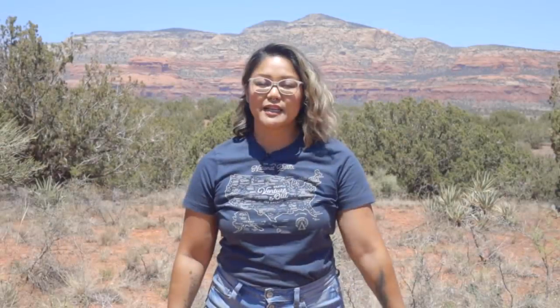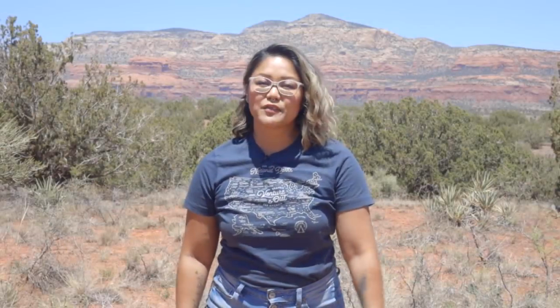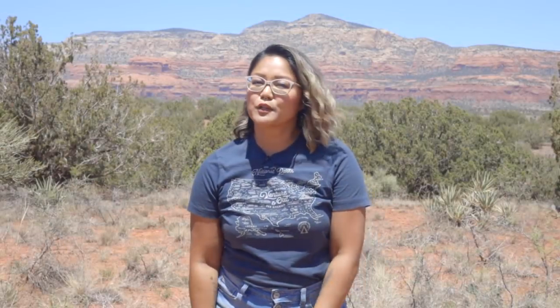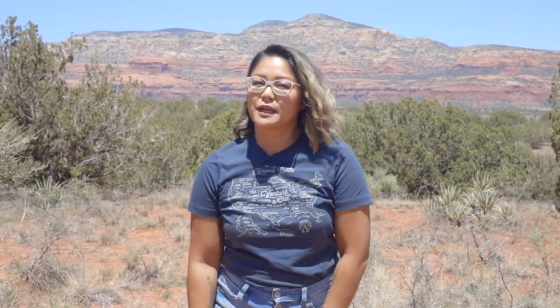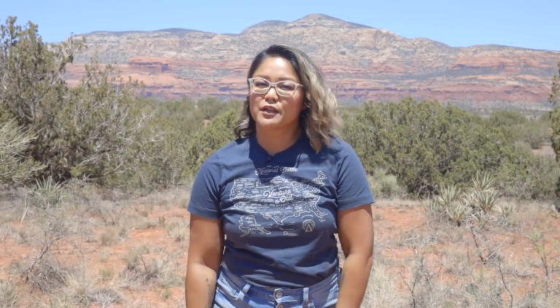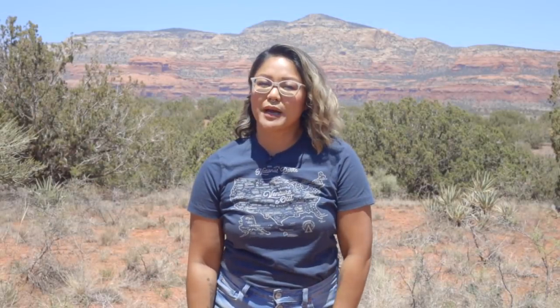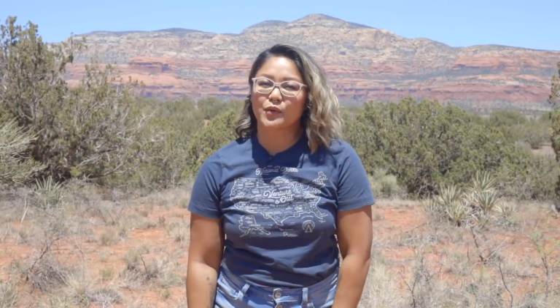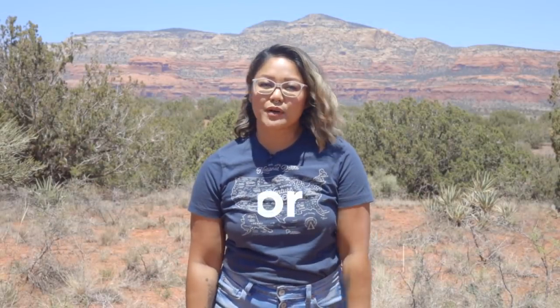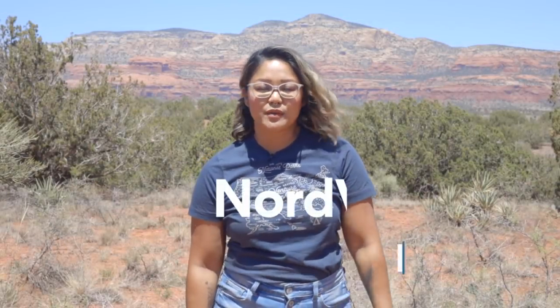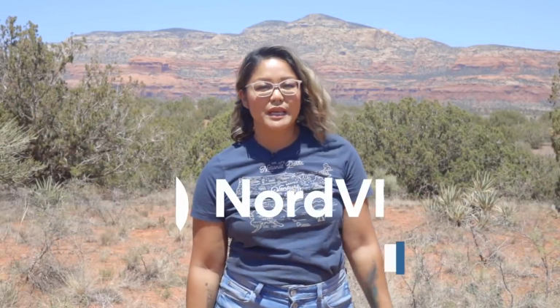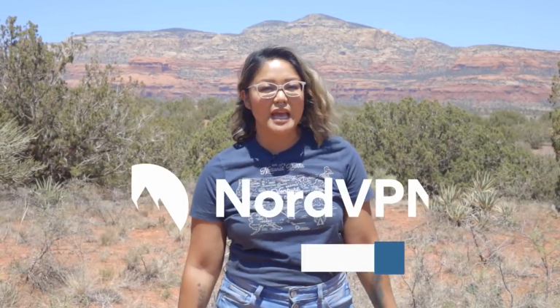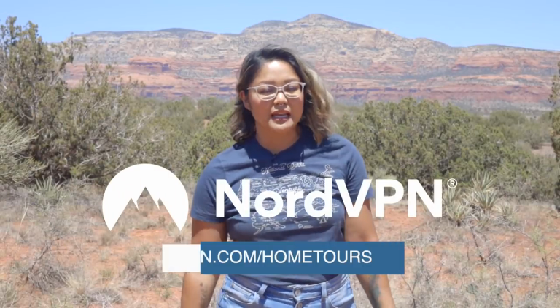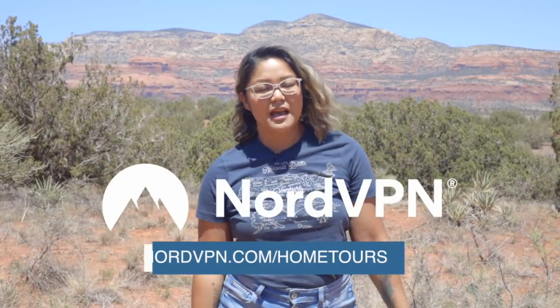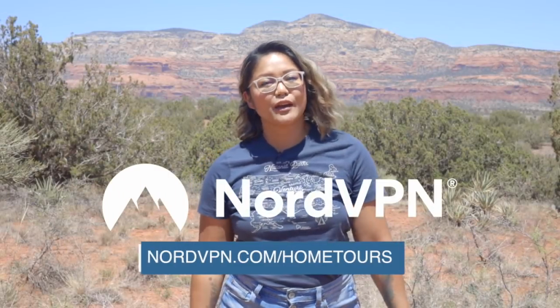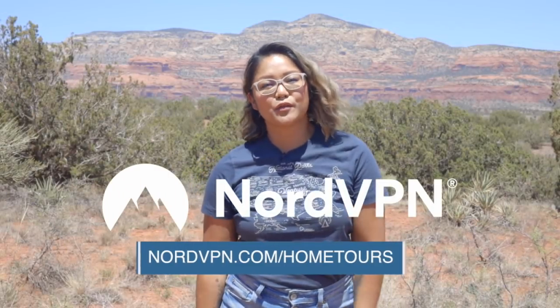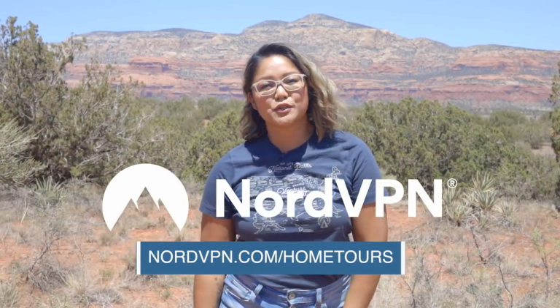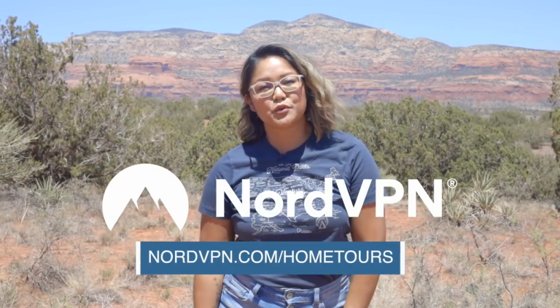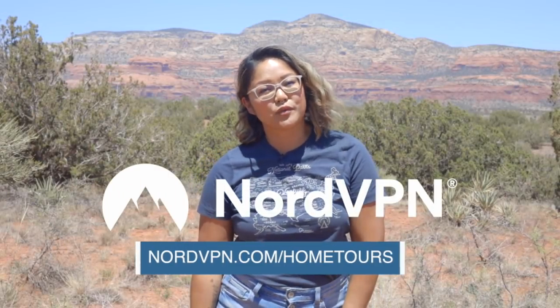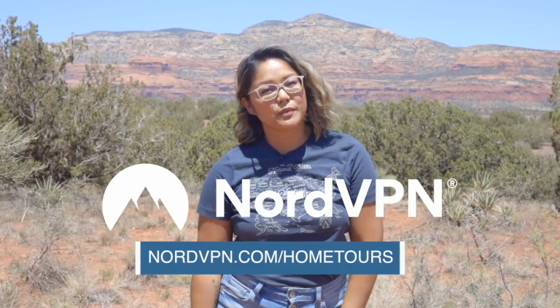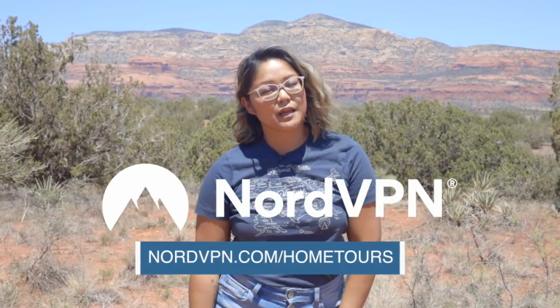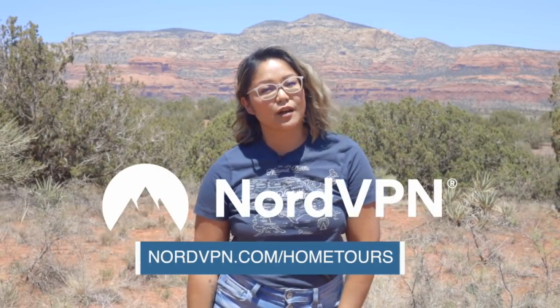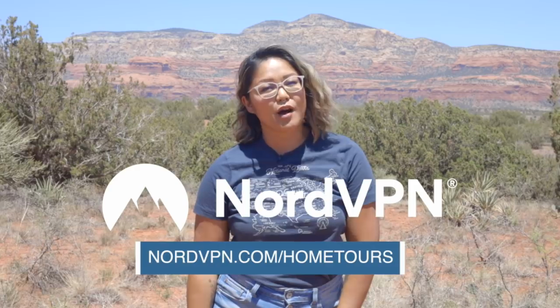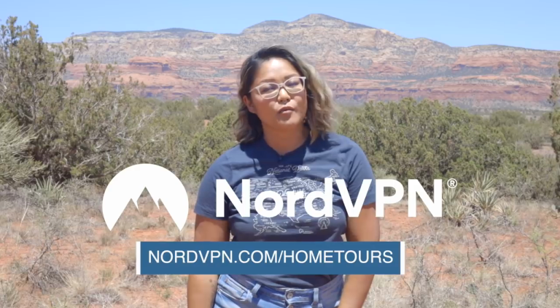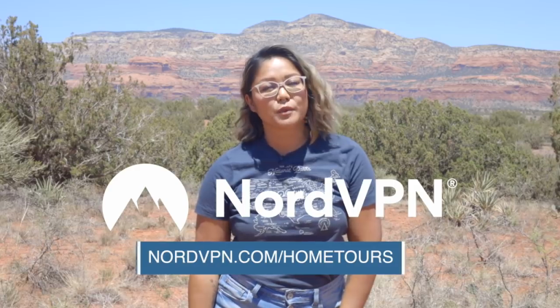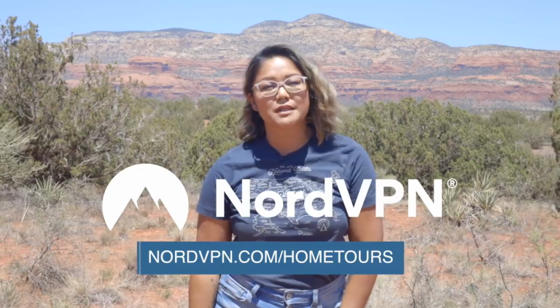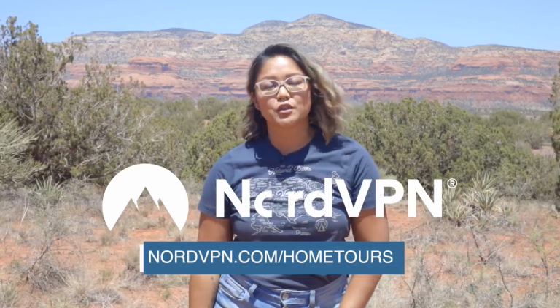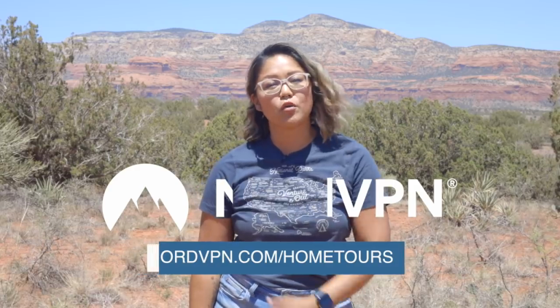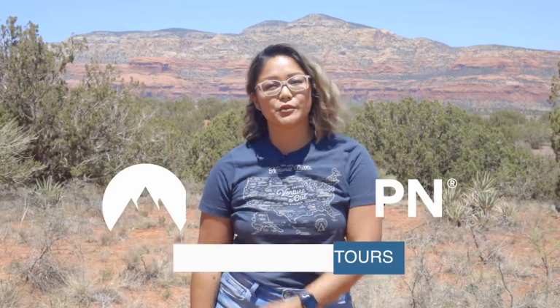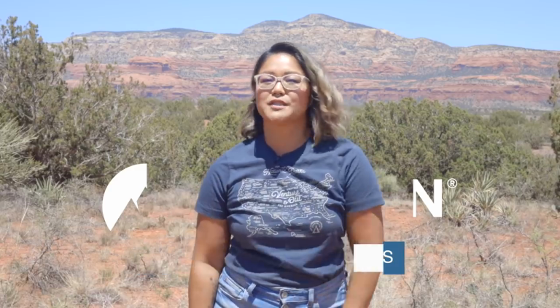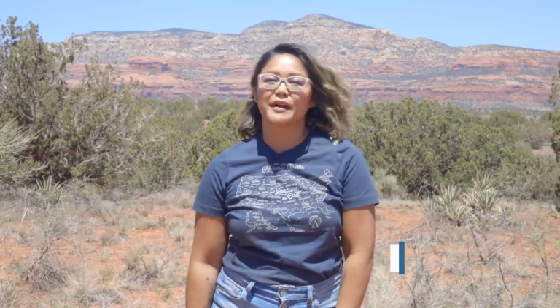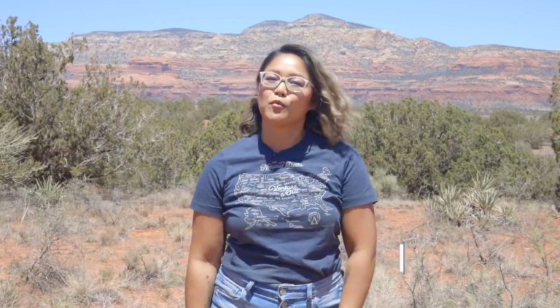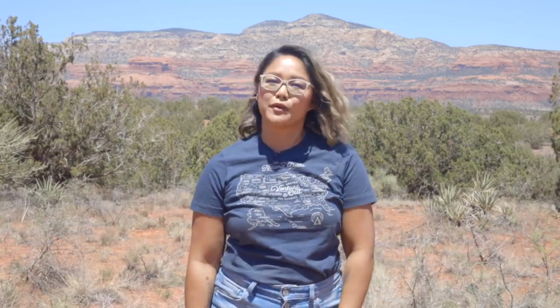Today's video is brought to you by NordVPN. Head on over to NordVPN.com/hometours to find out more.